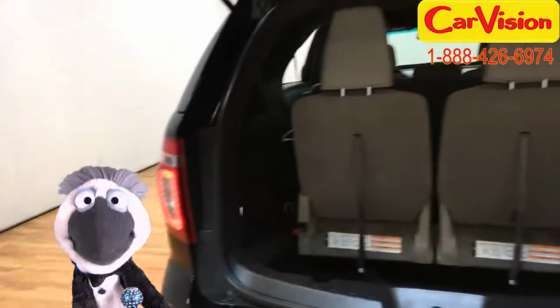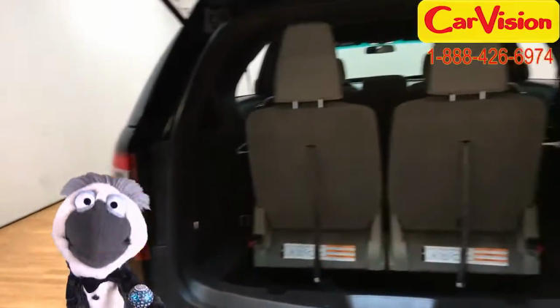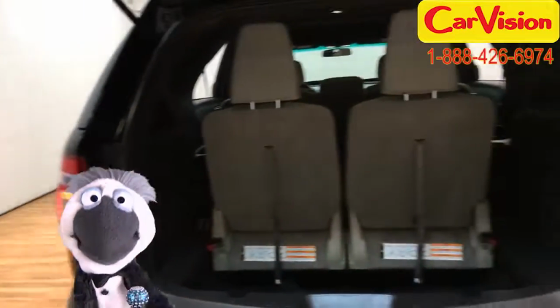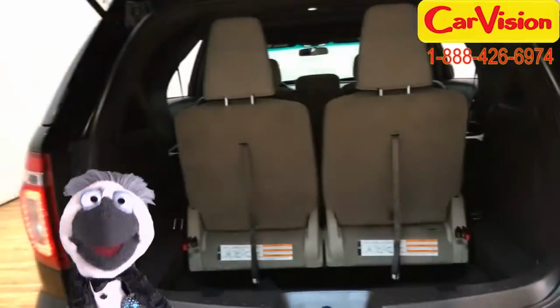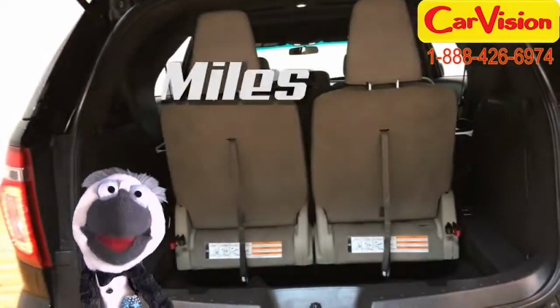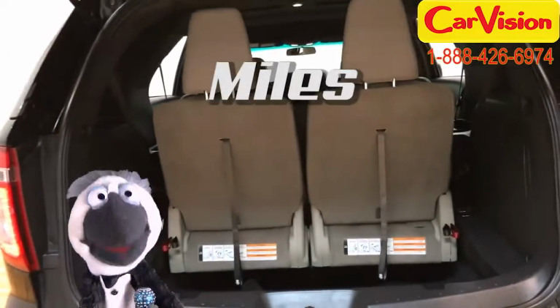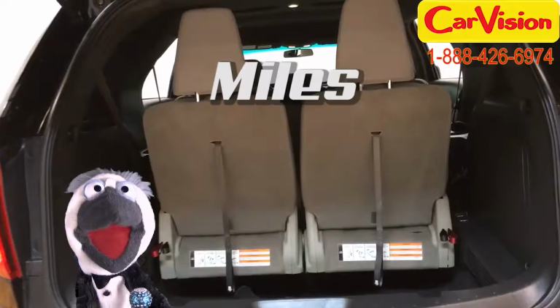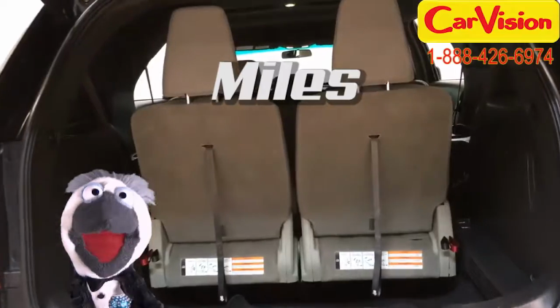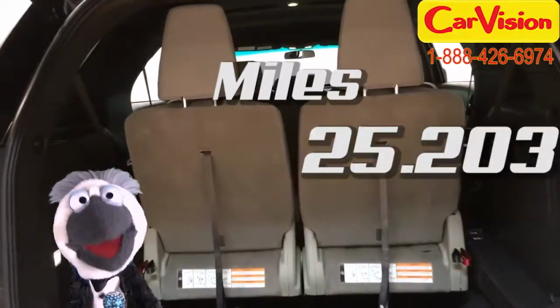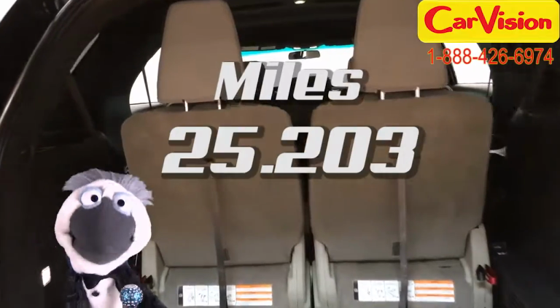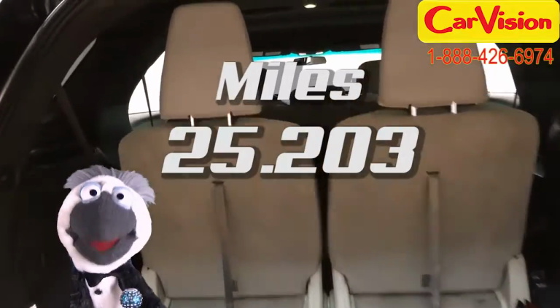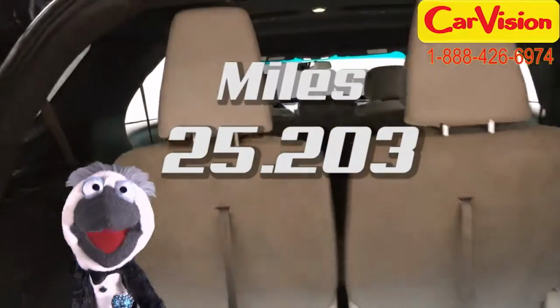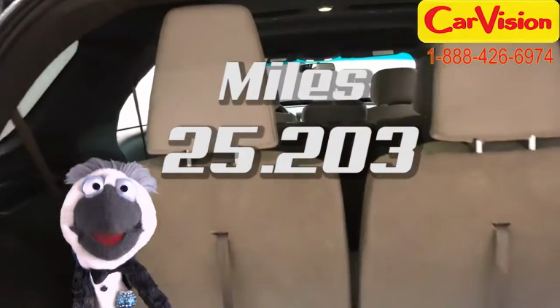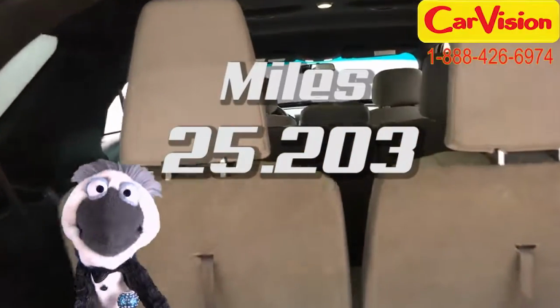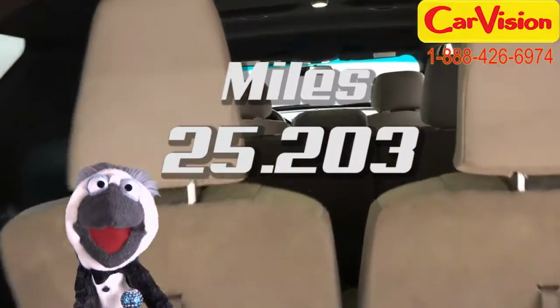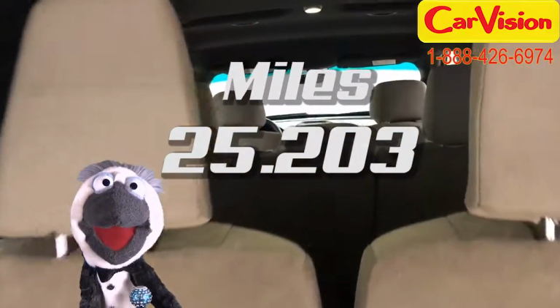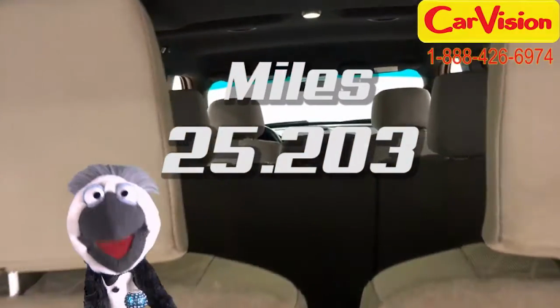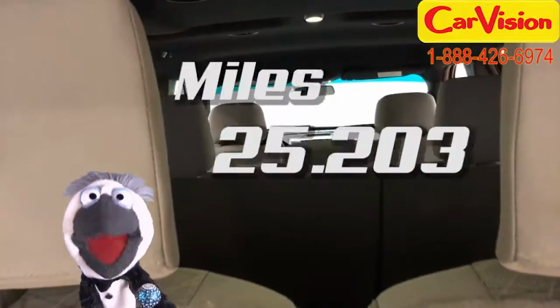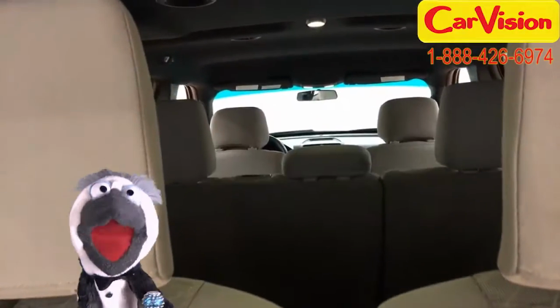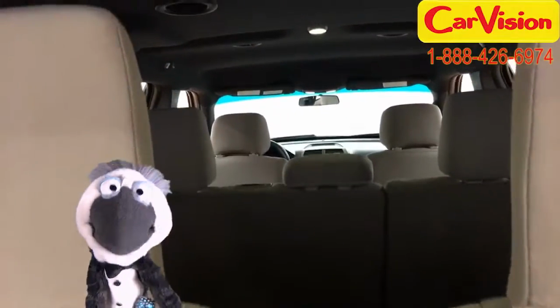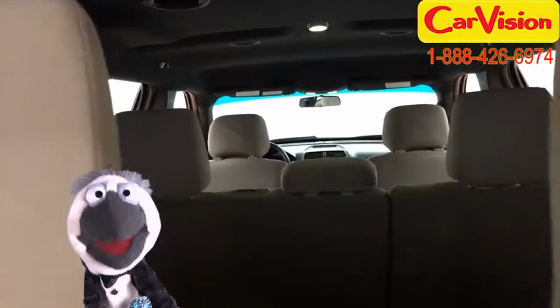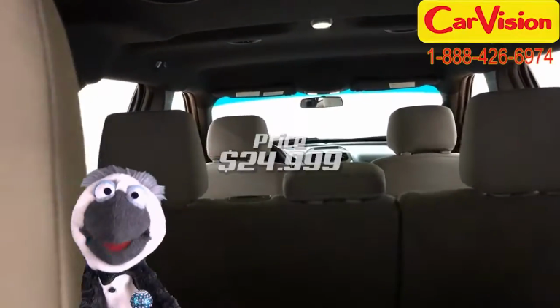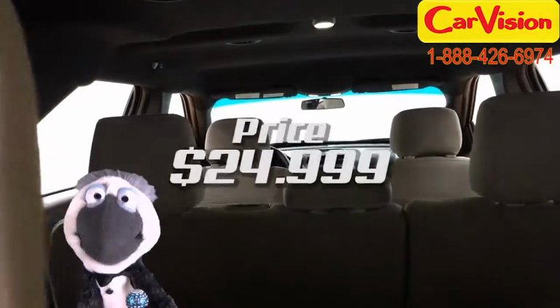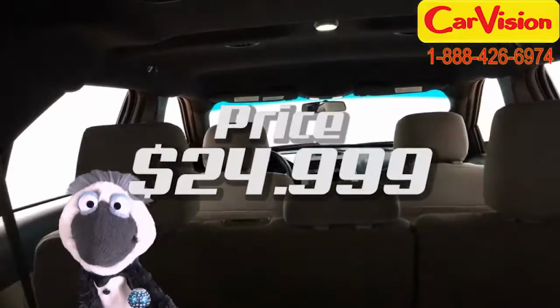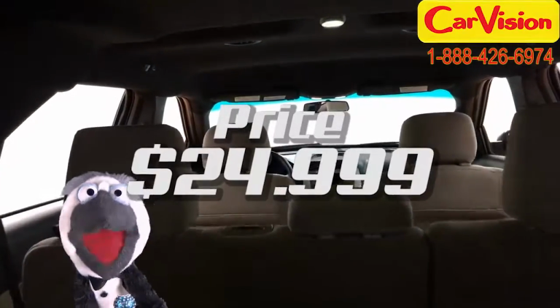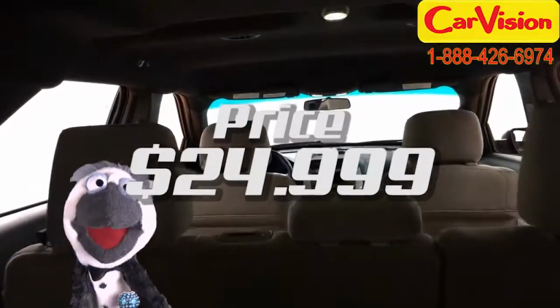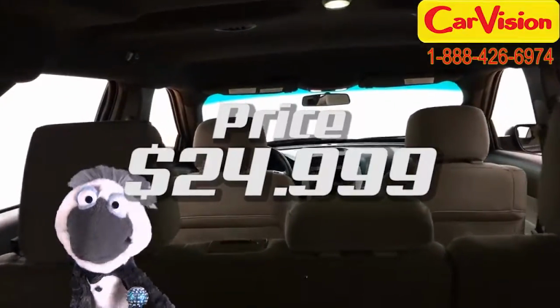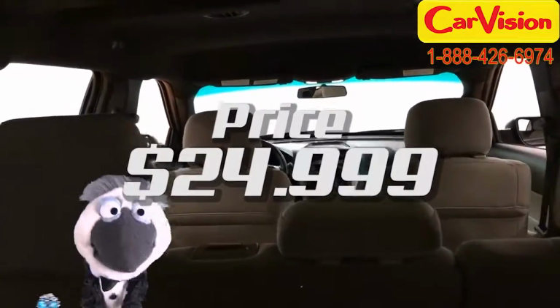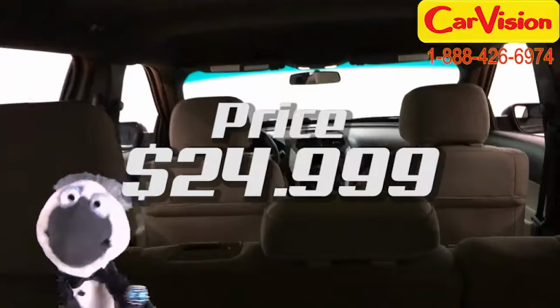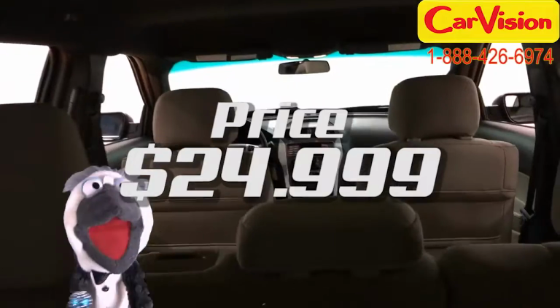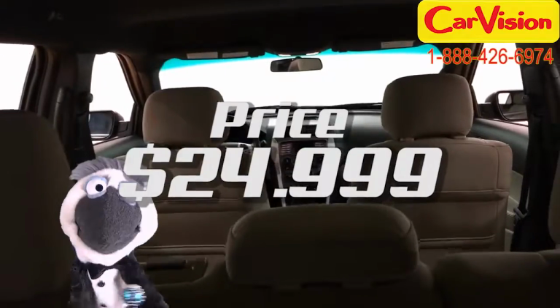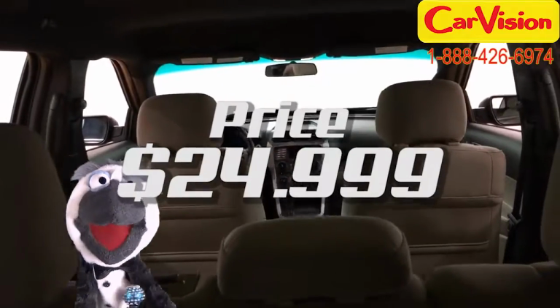This Ford Explorer has a mileage of 25,203 and a price of just $24,999. No trouble there, toots.